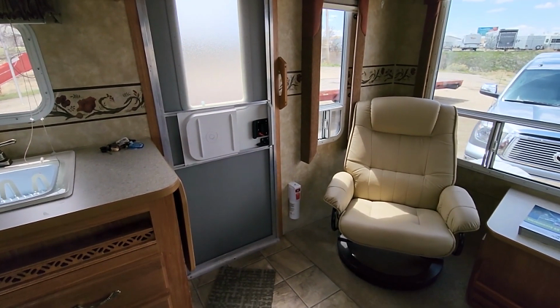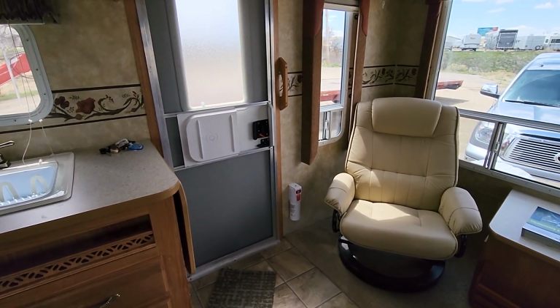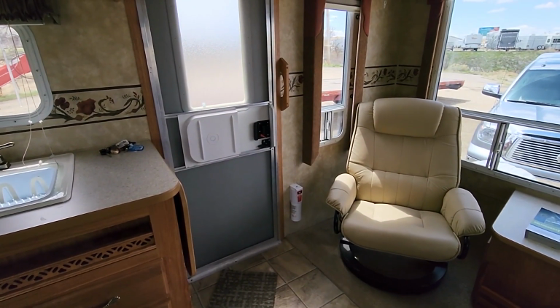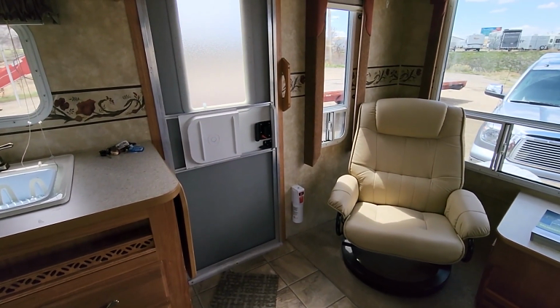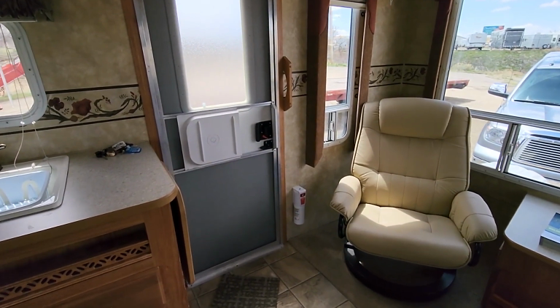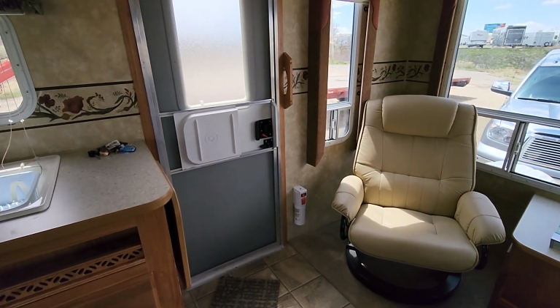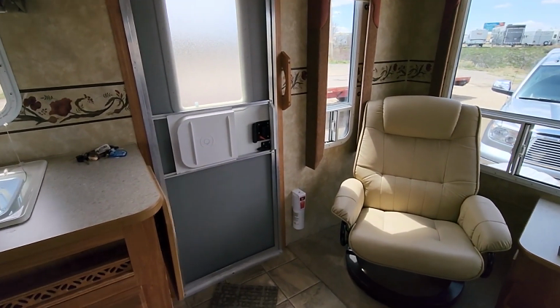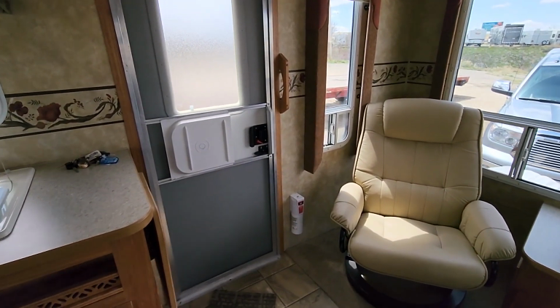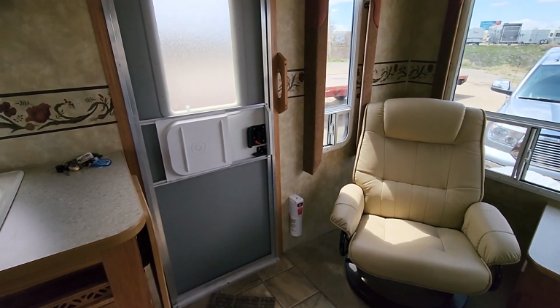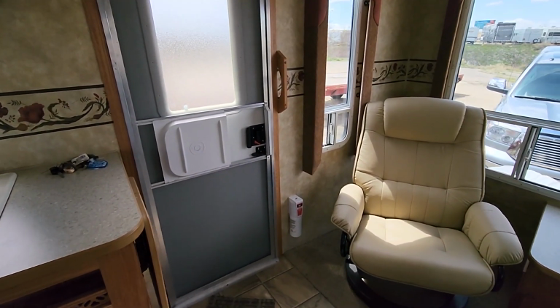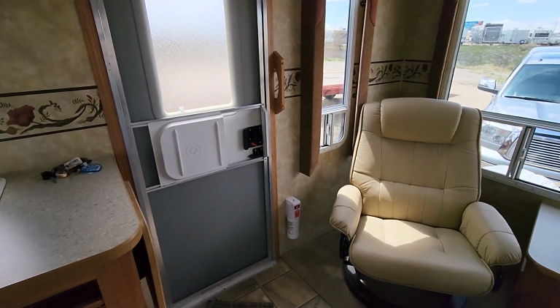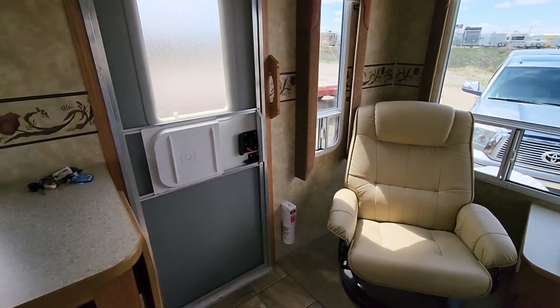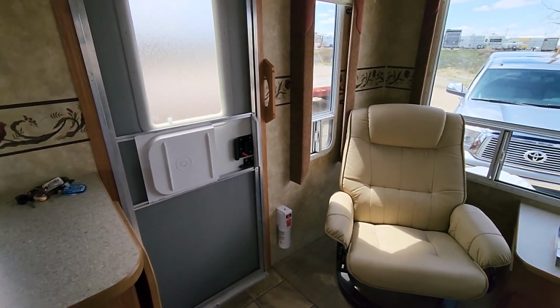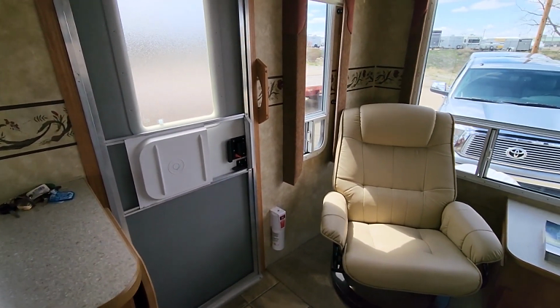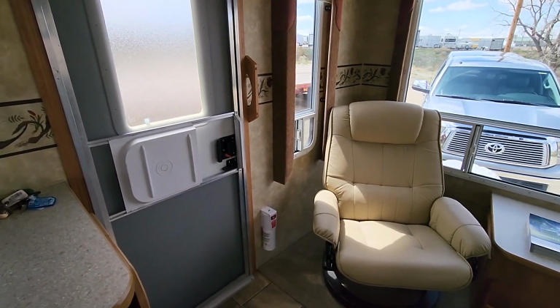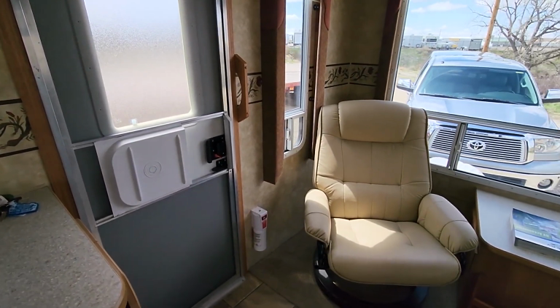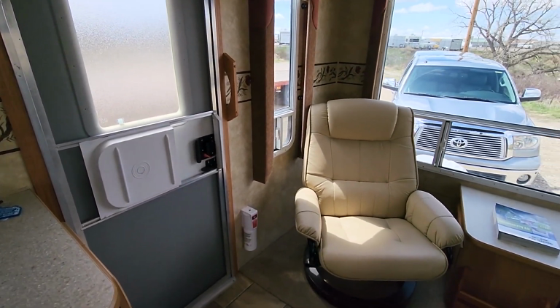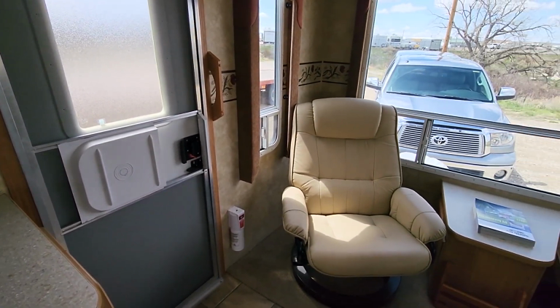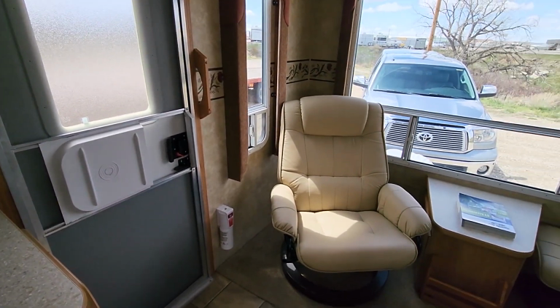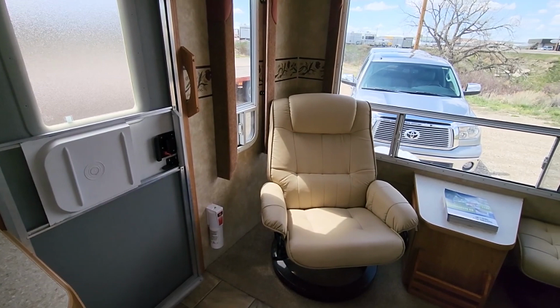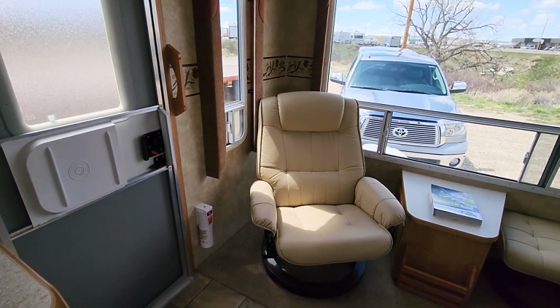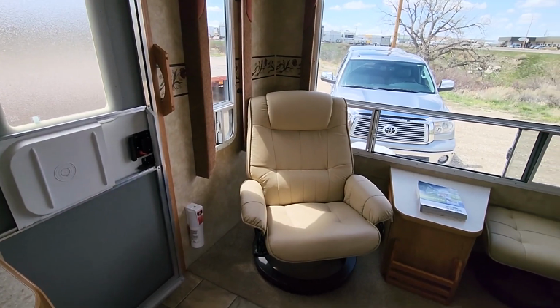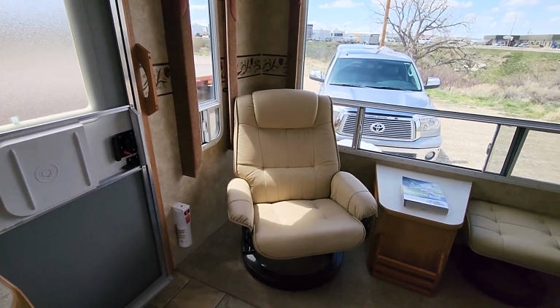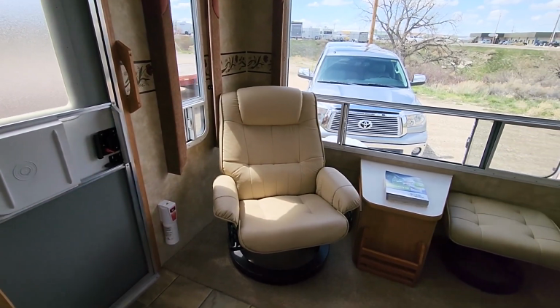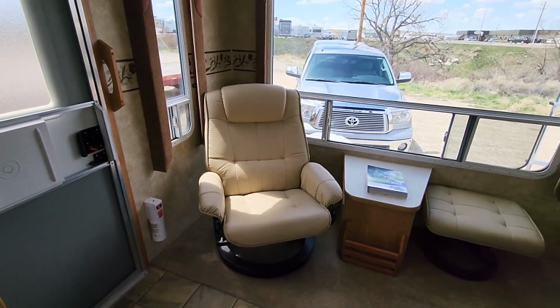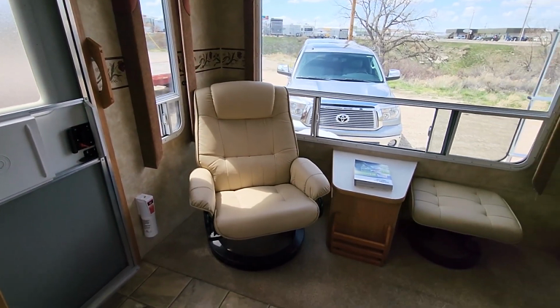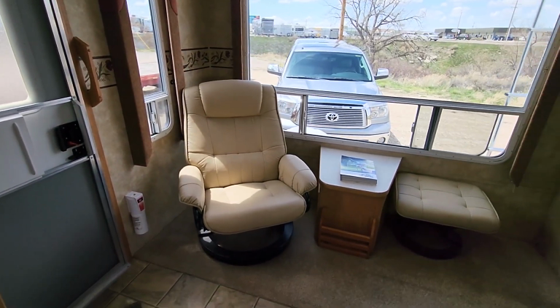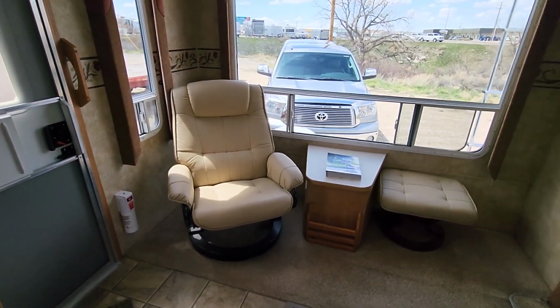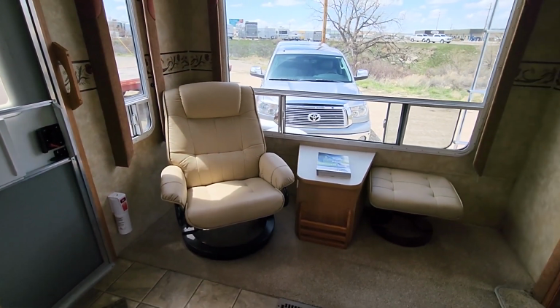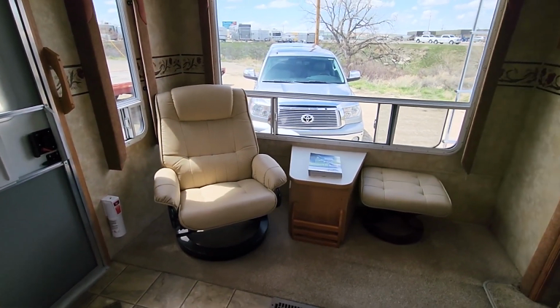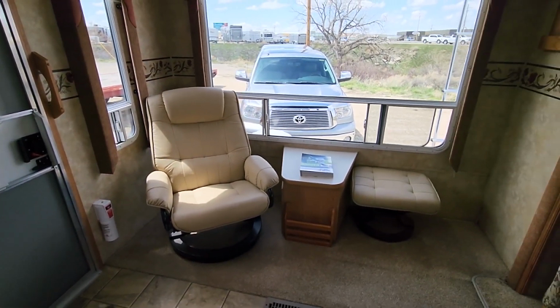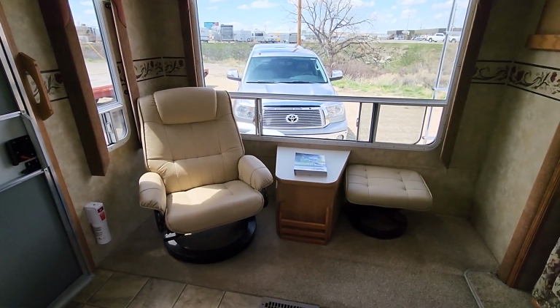So here's the front door. As you can see, it's a rear living — there's my truck.